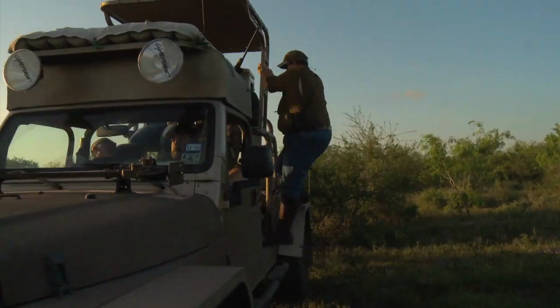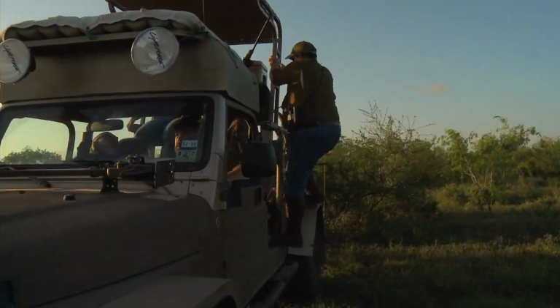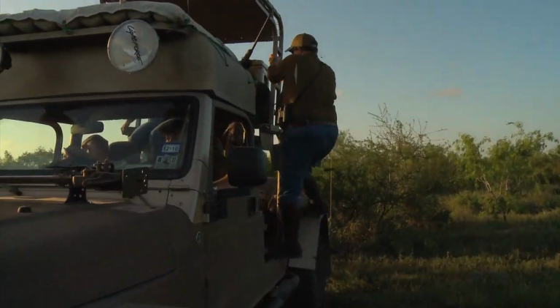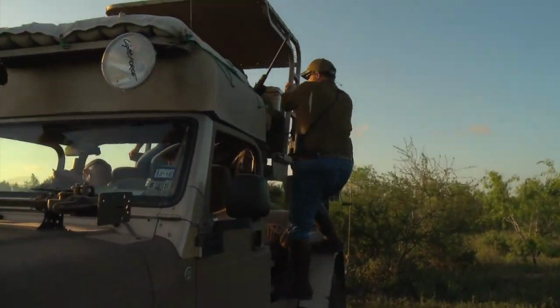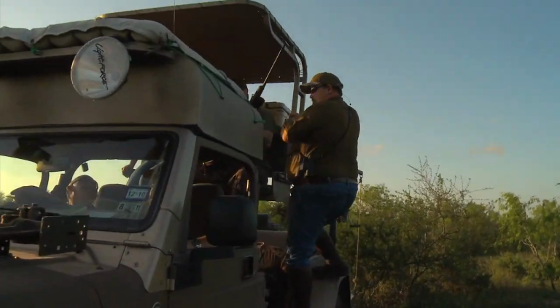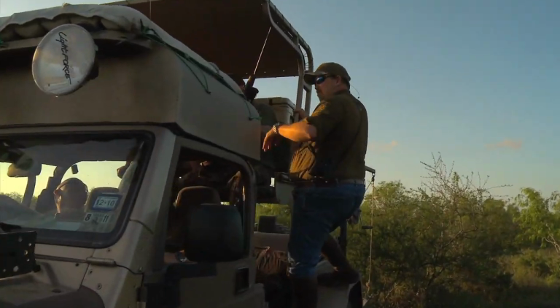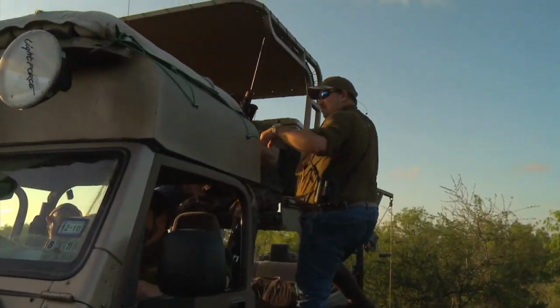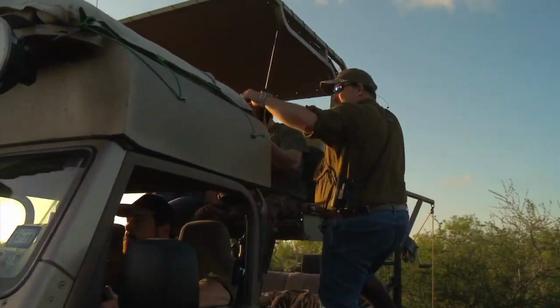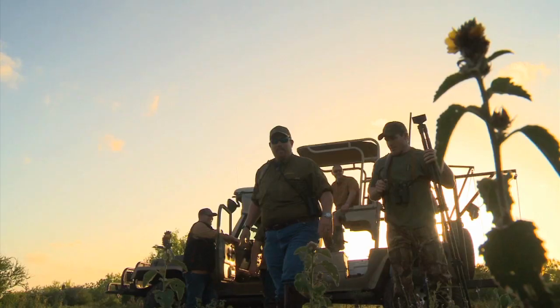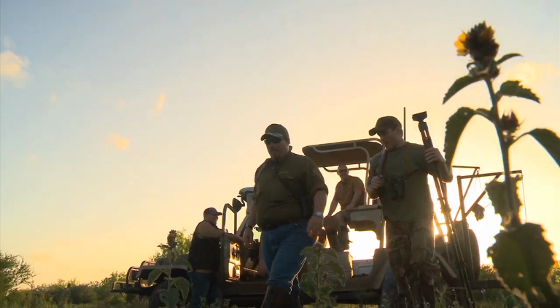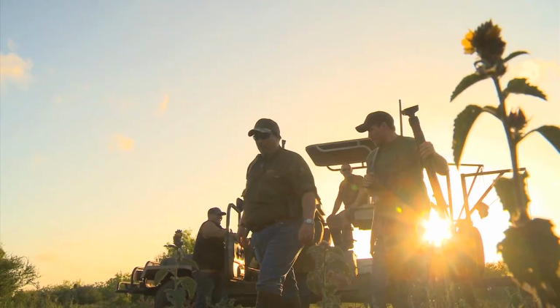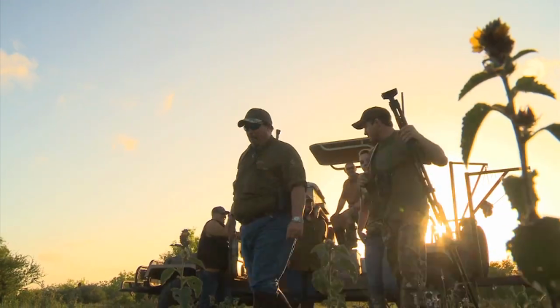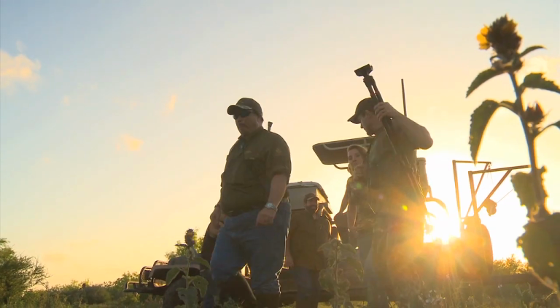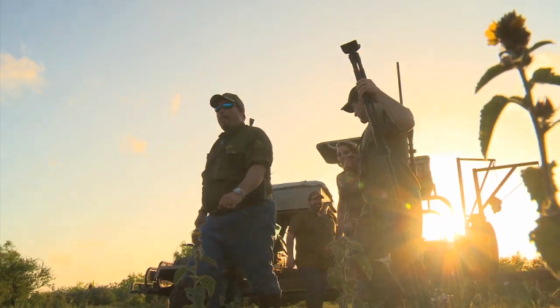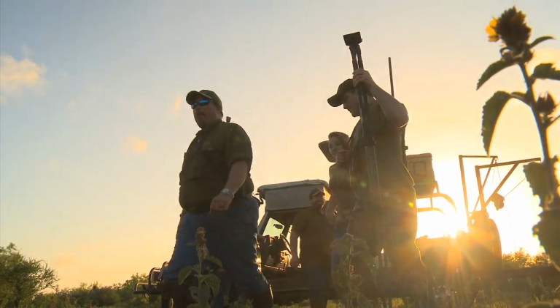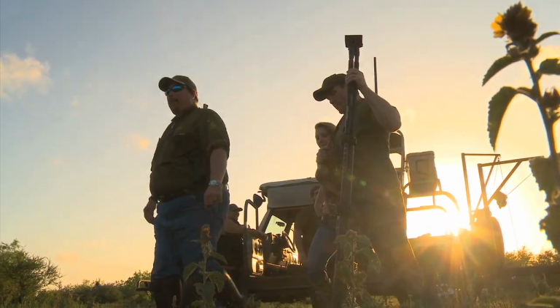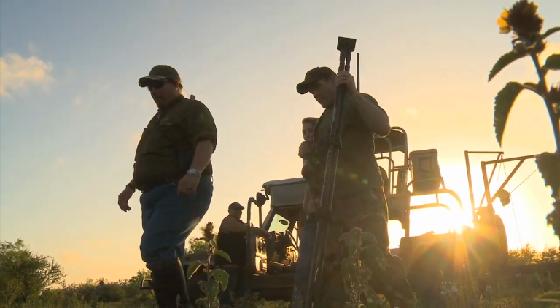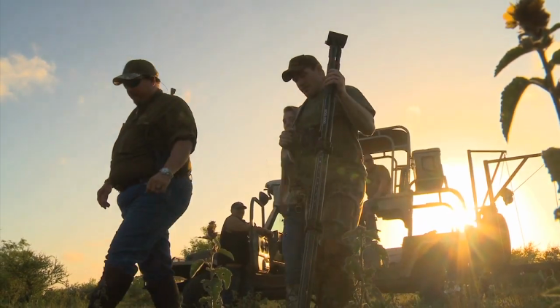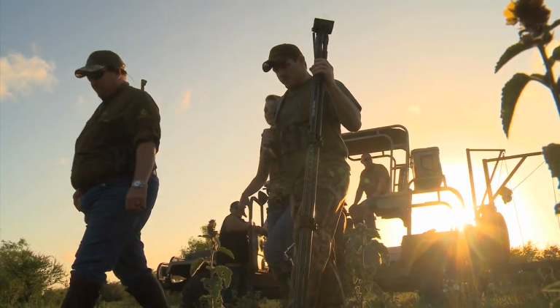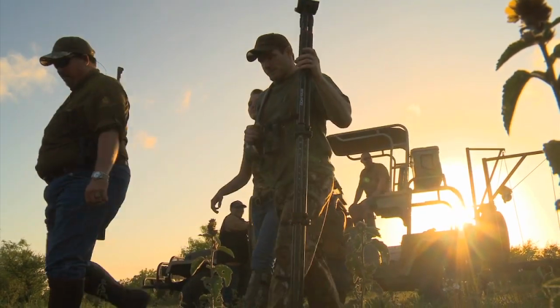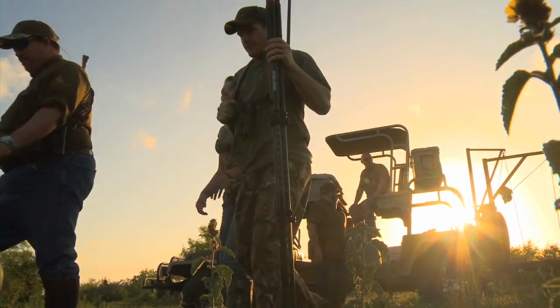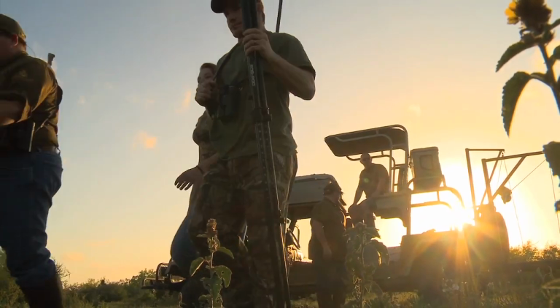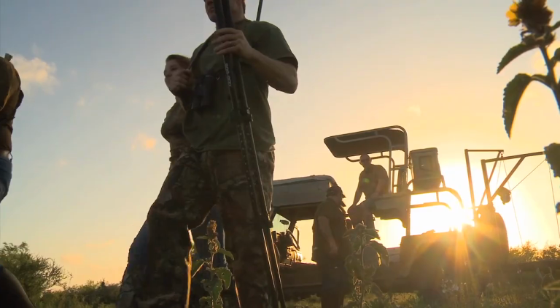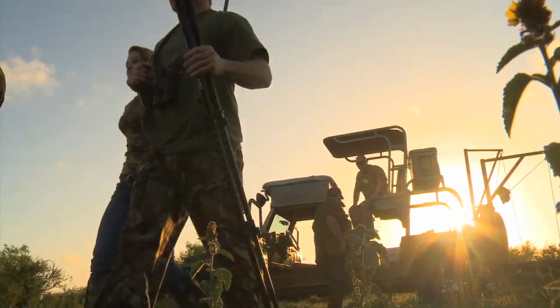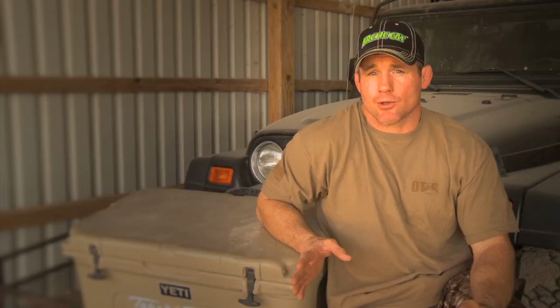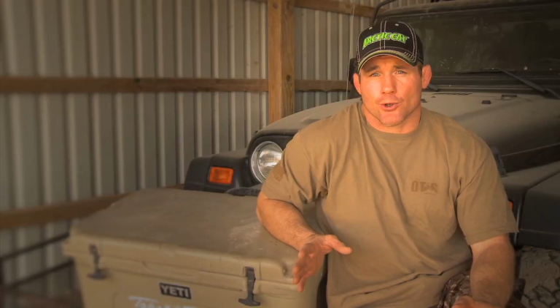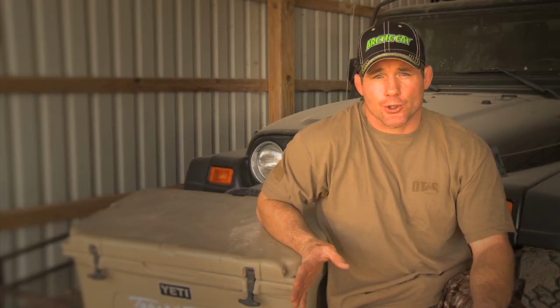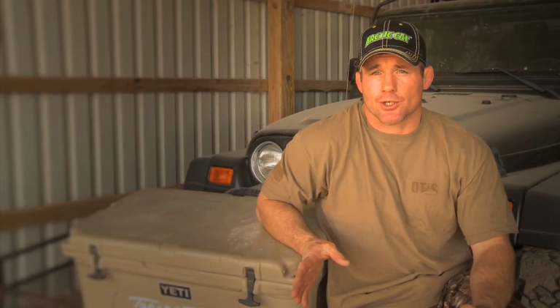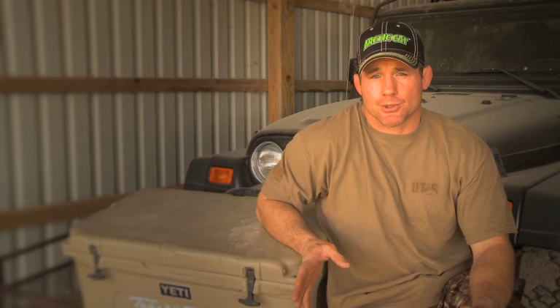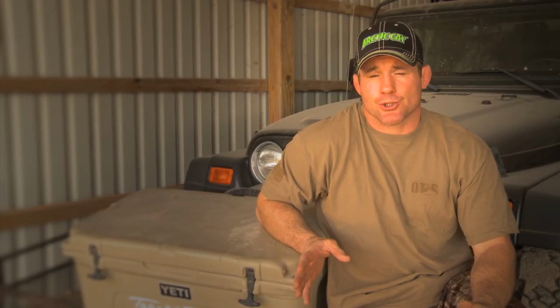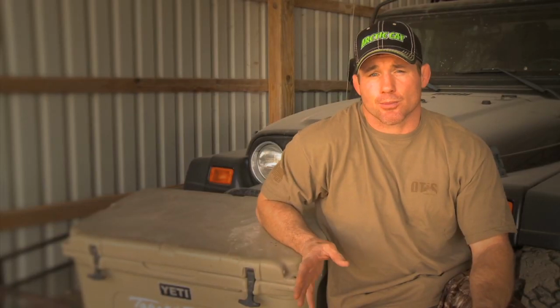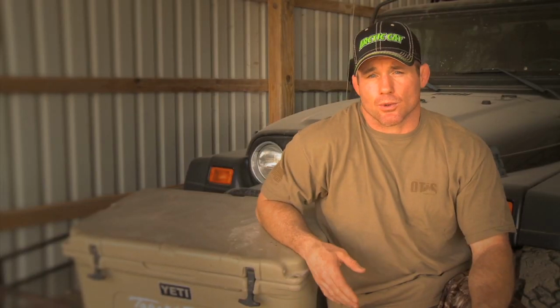We were looking for a mature bull. The trophy would have been great, but we were looking for a good mature bull.